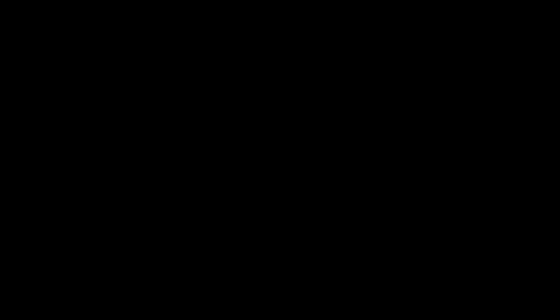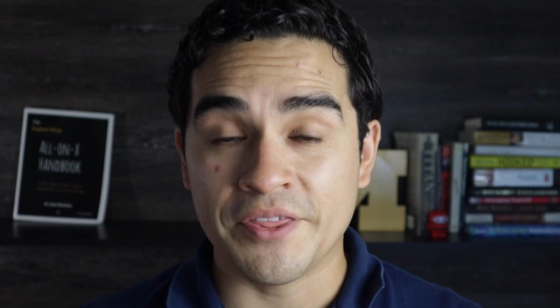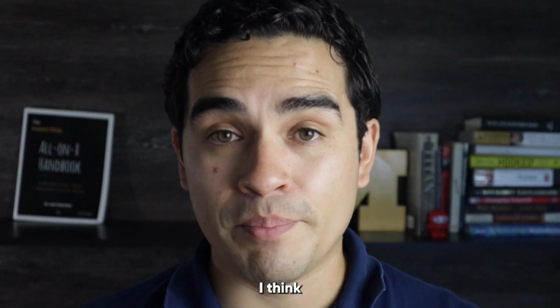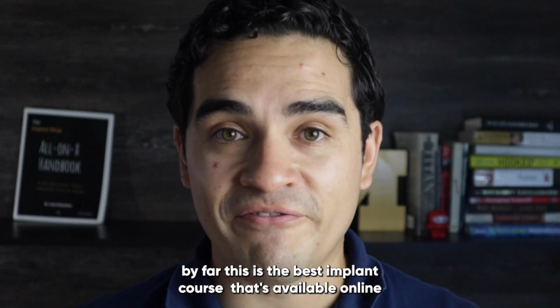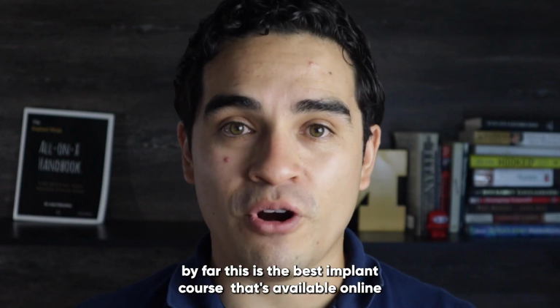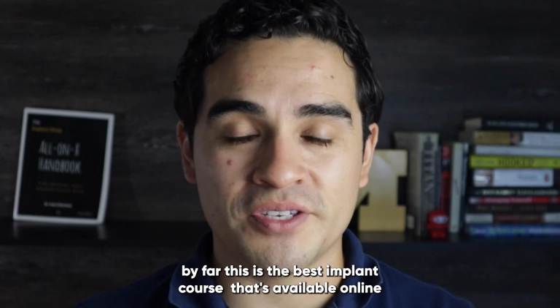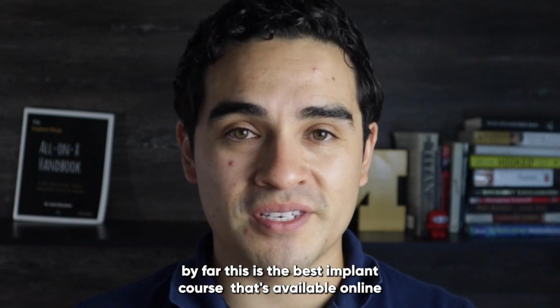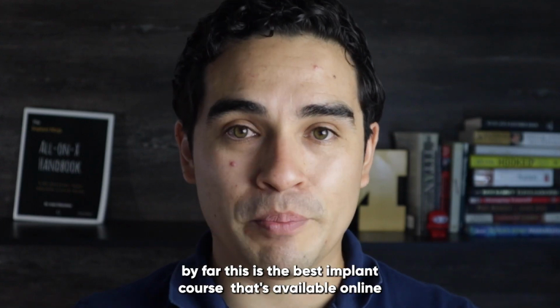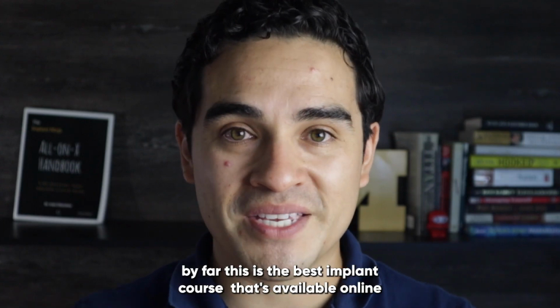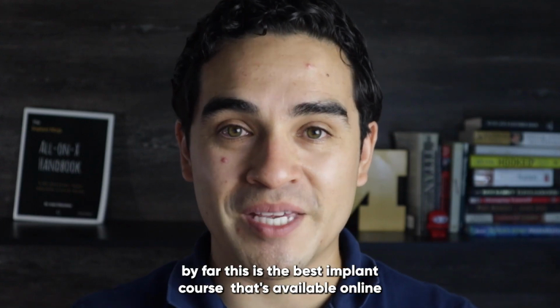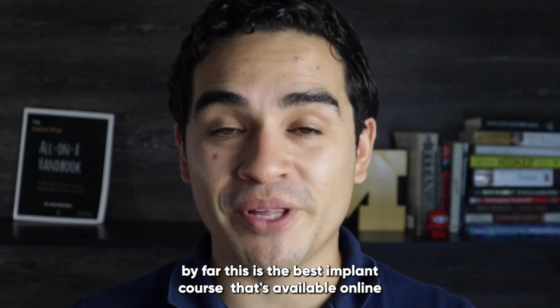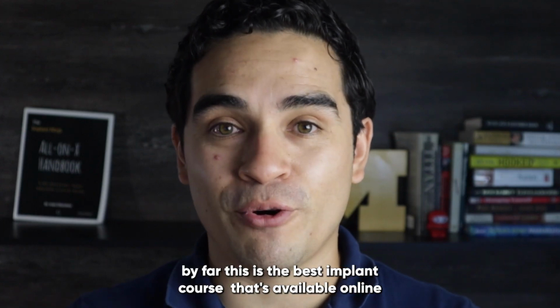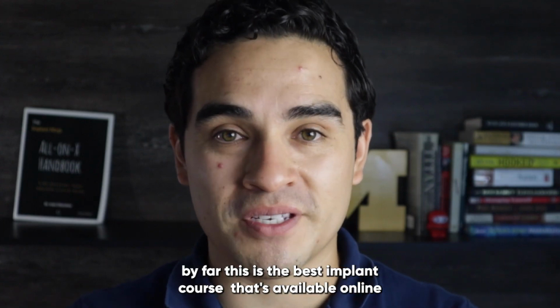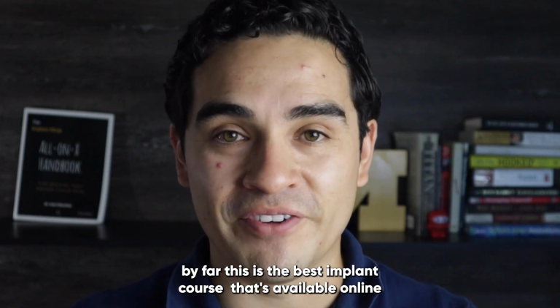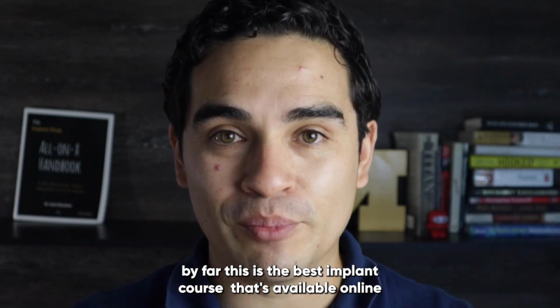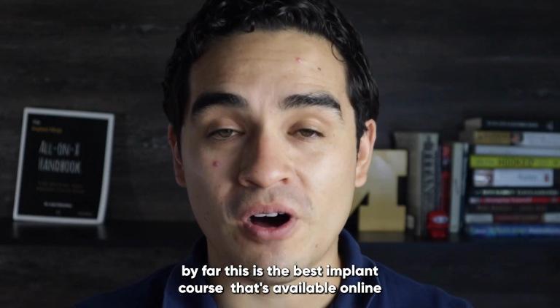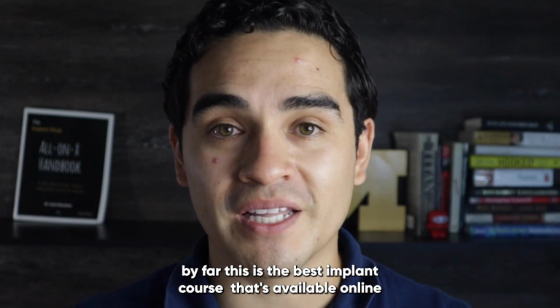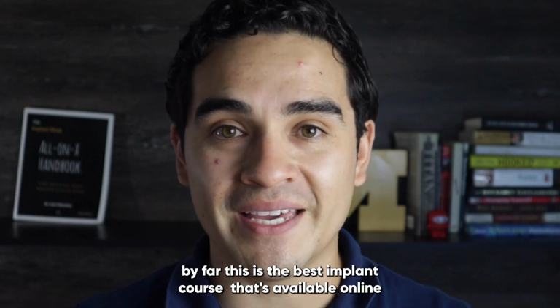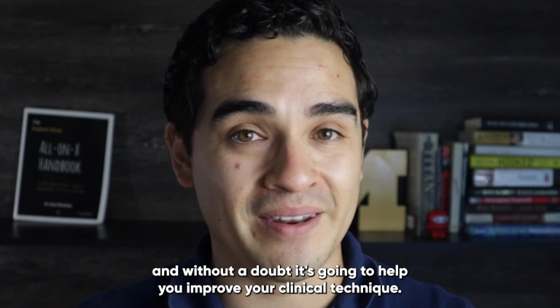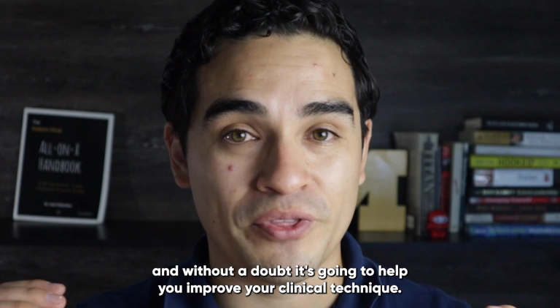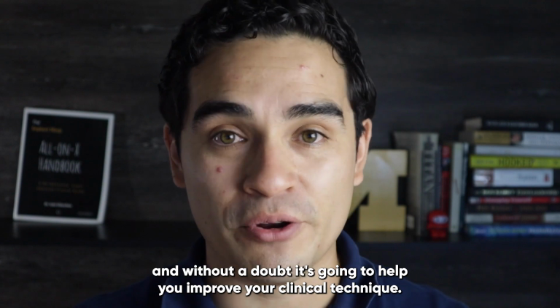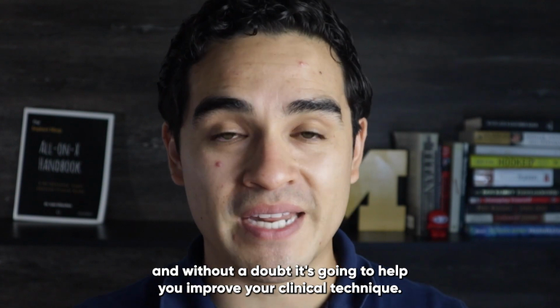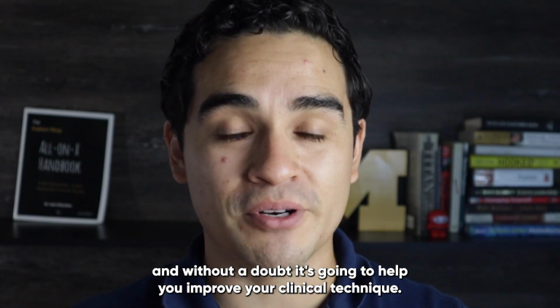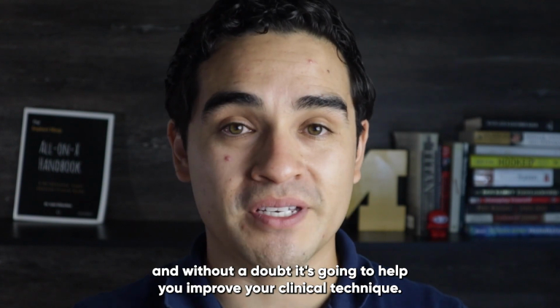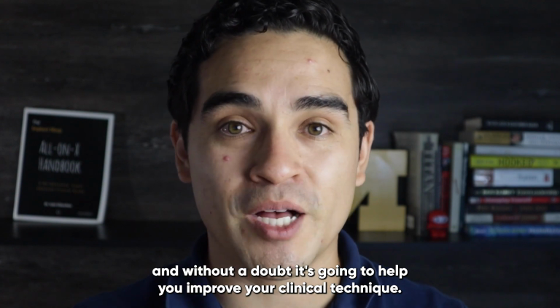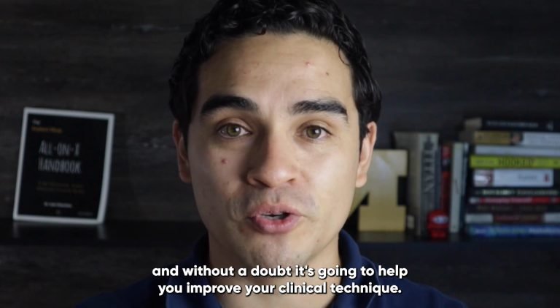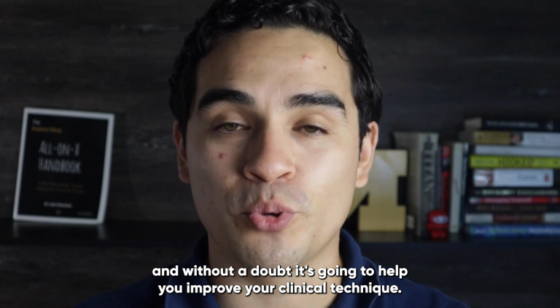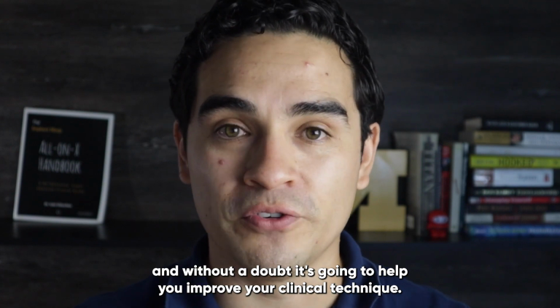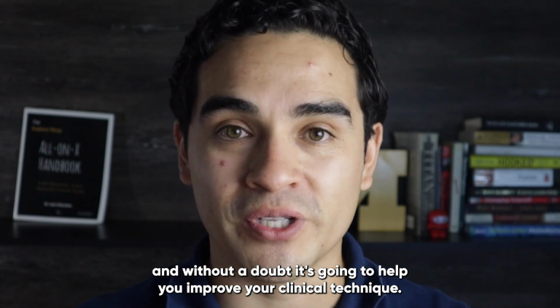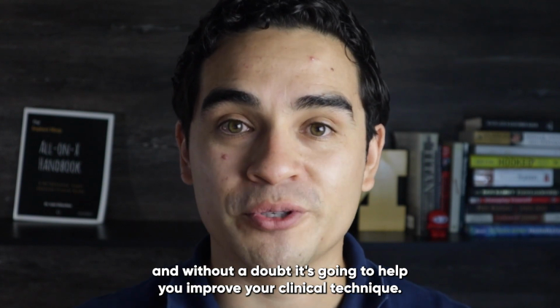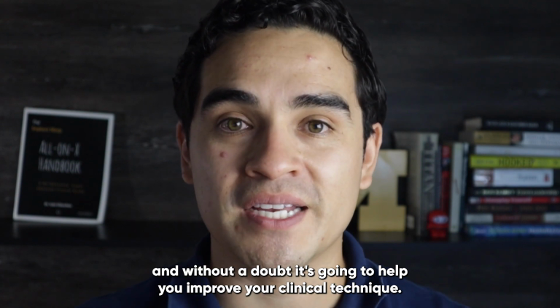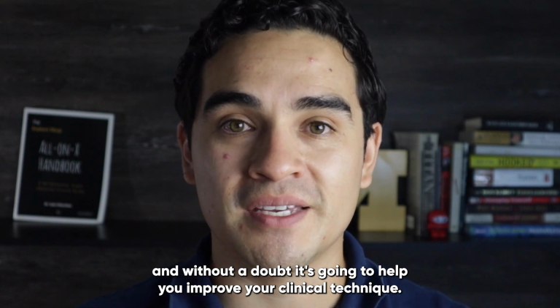By far, this is the best implant course available online, and without a doubt it's going to help you improve your clinical technique.